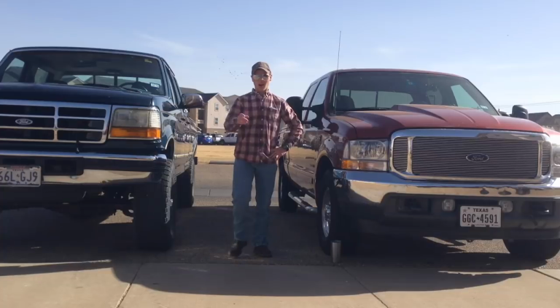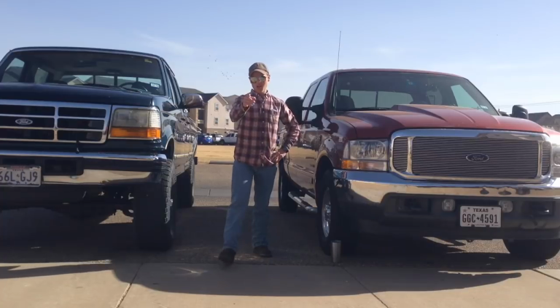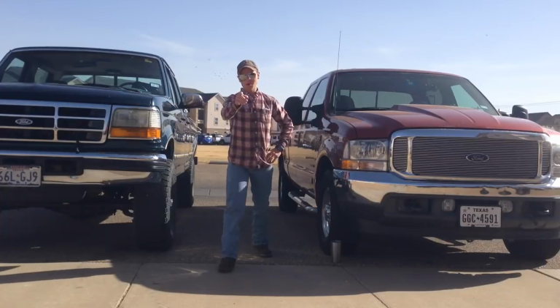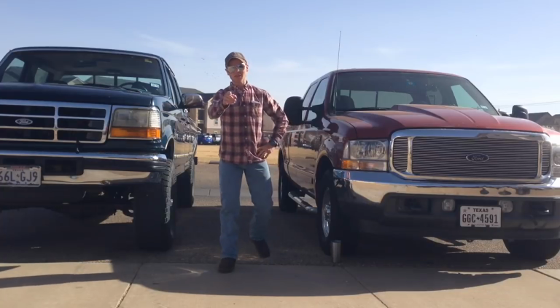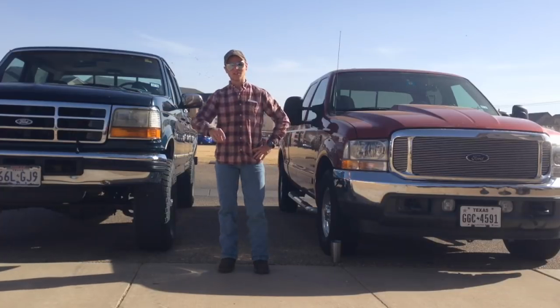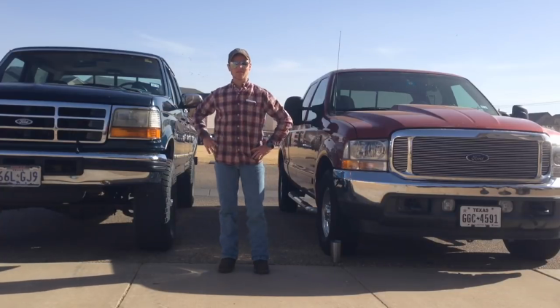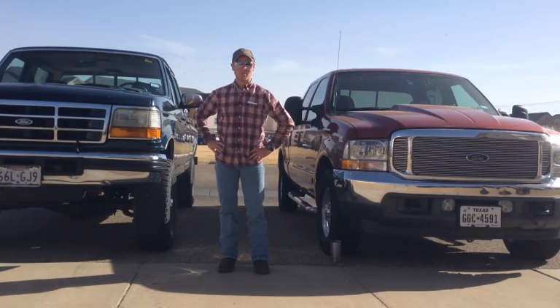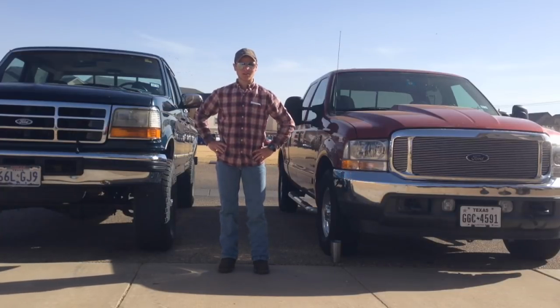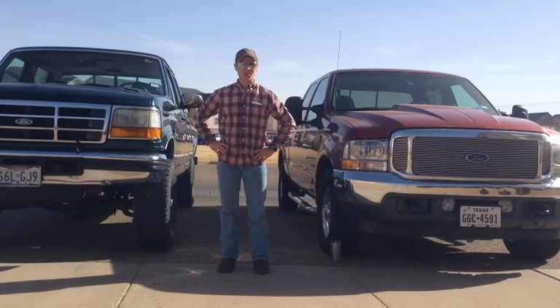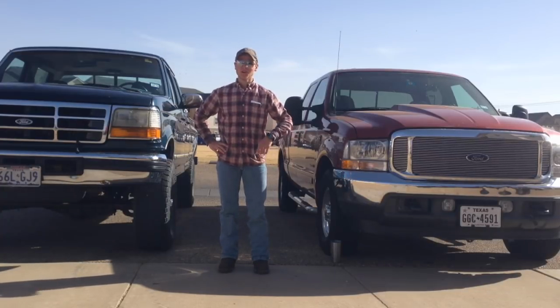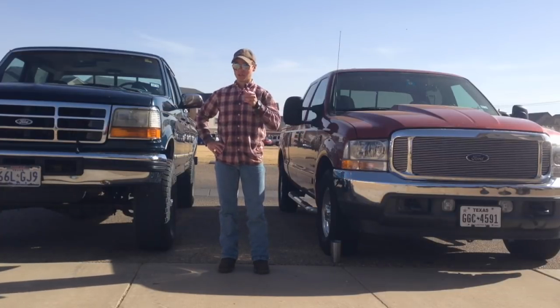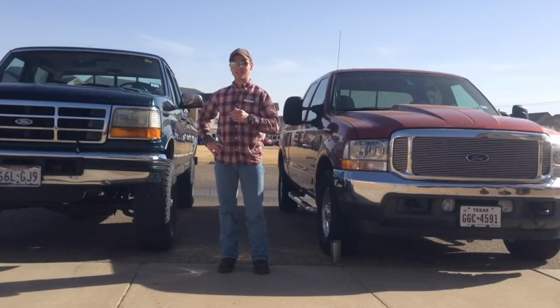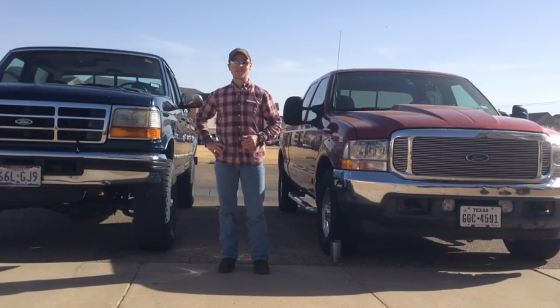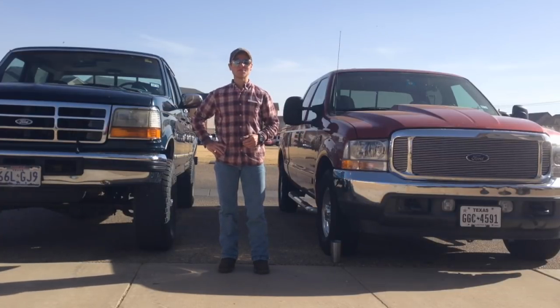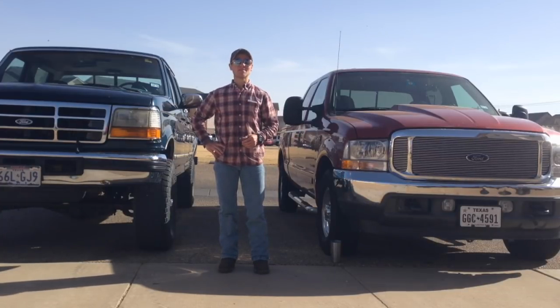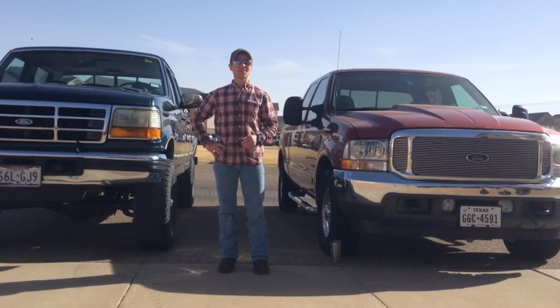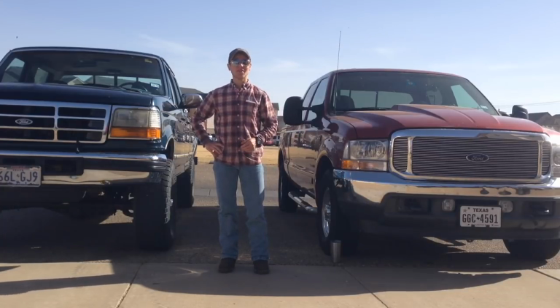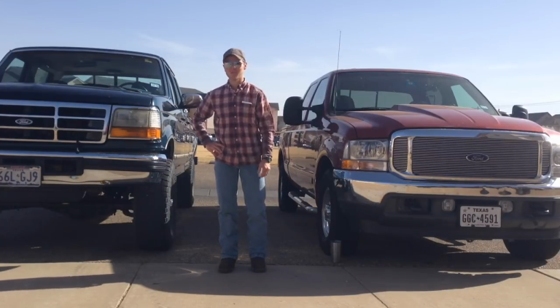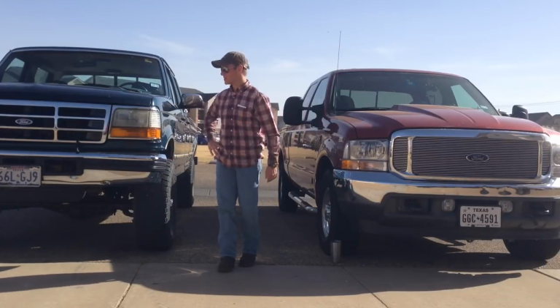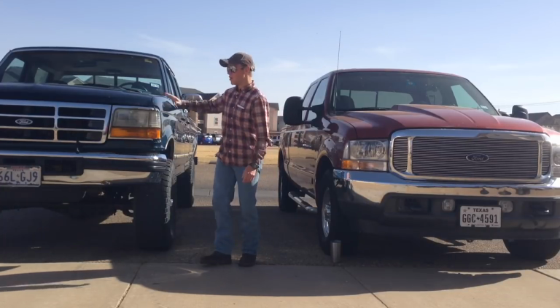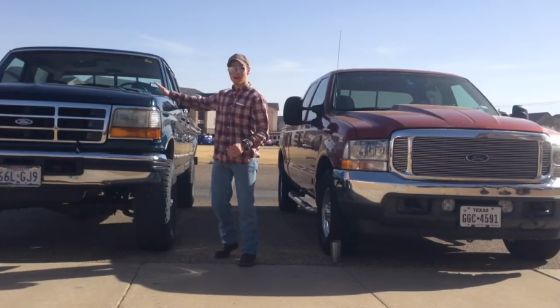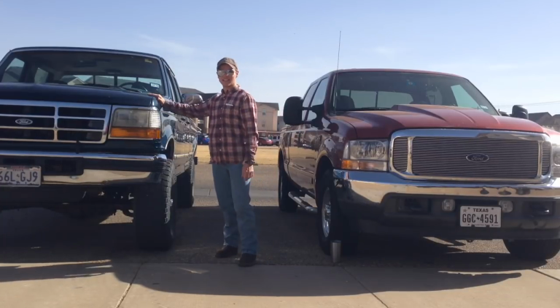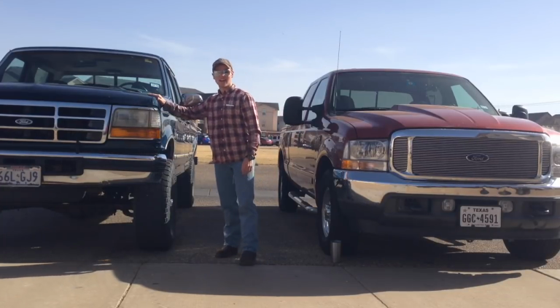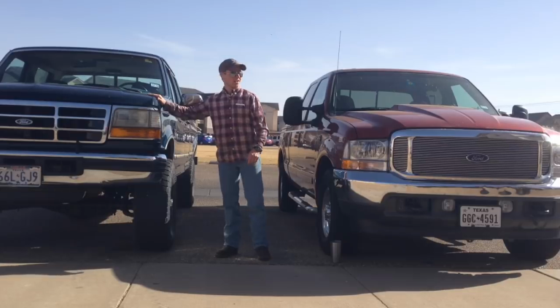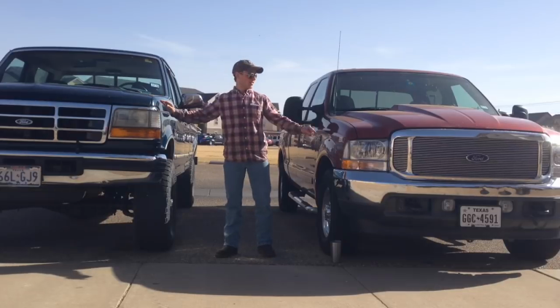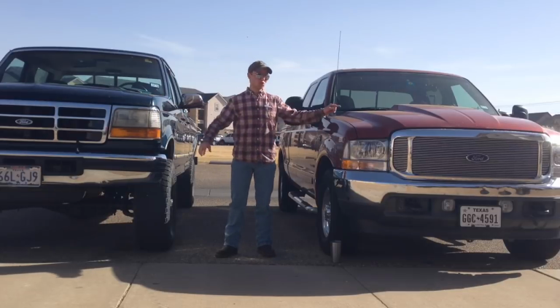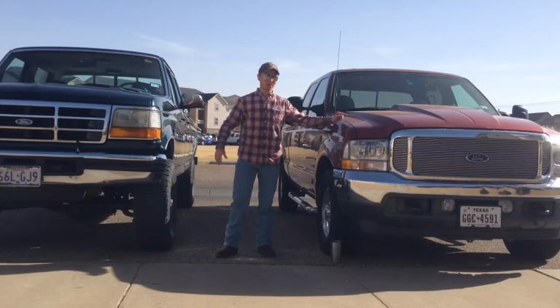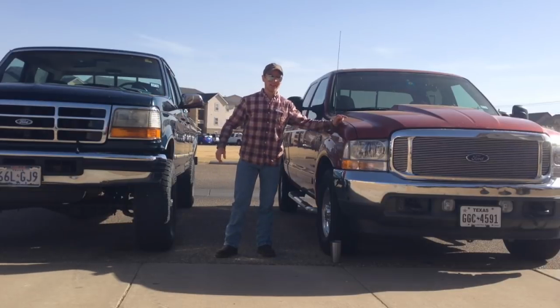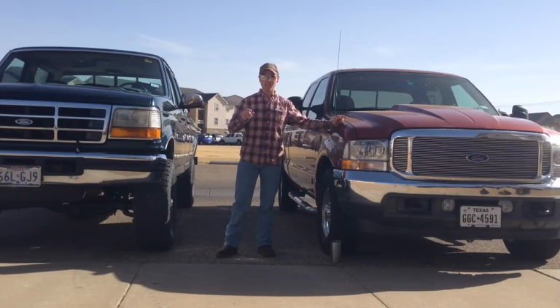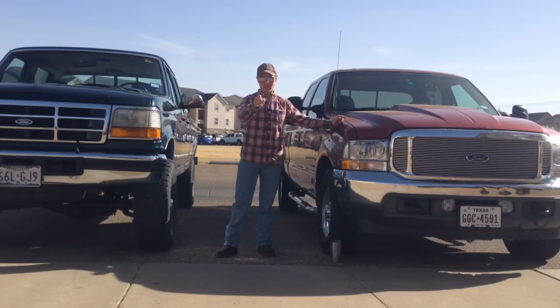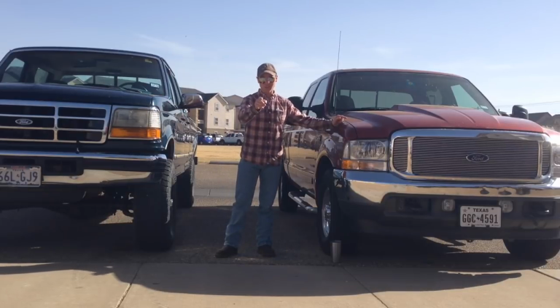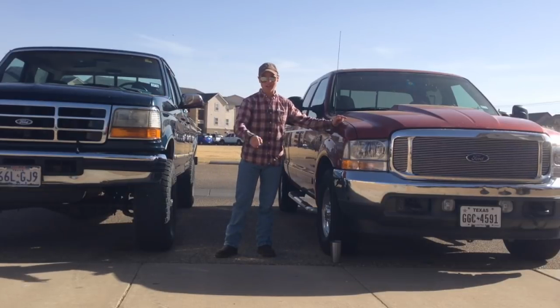Are you in the market for a 7.3 Powerstroke? Stay tuned because we're doing a comparison video between the old body style and the Super Duty 7.3.